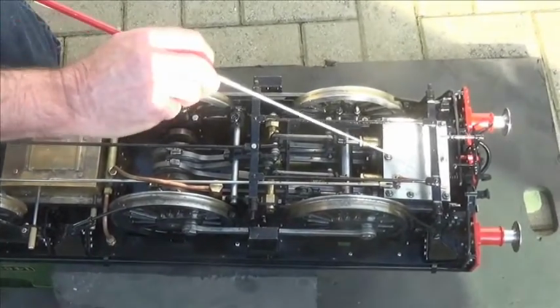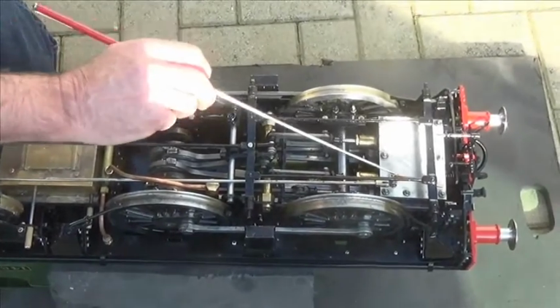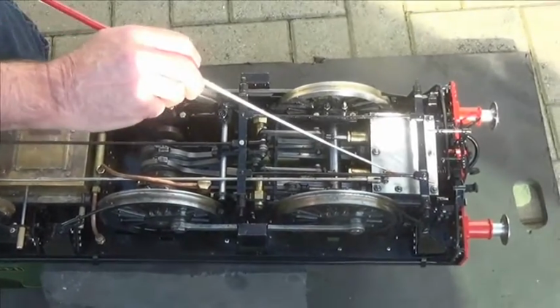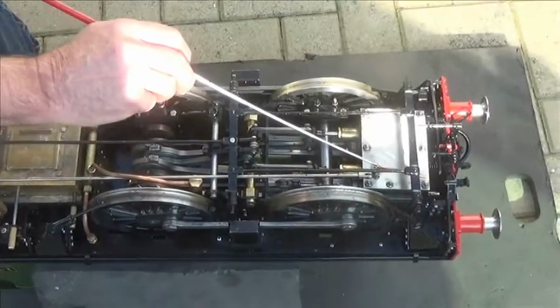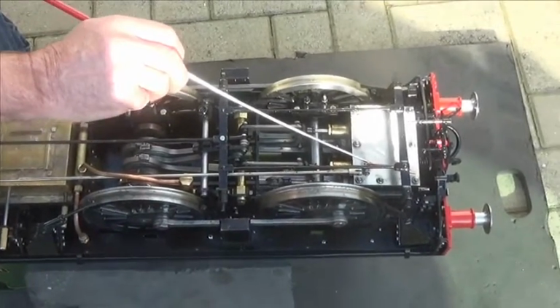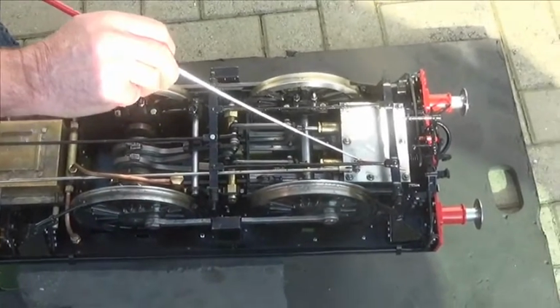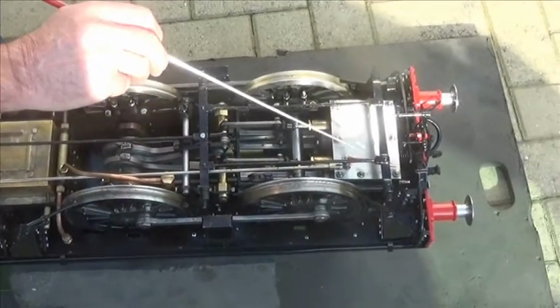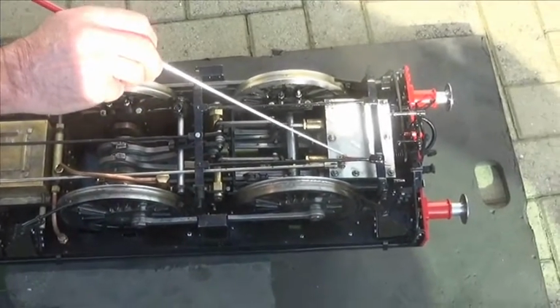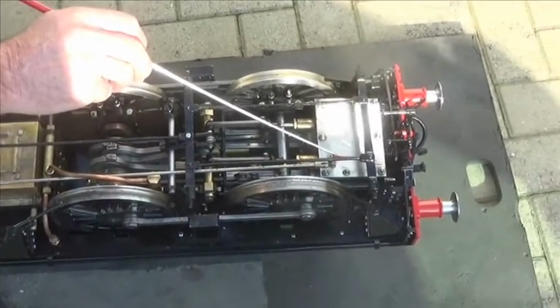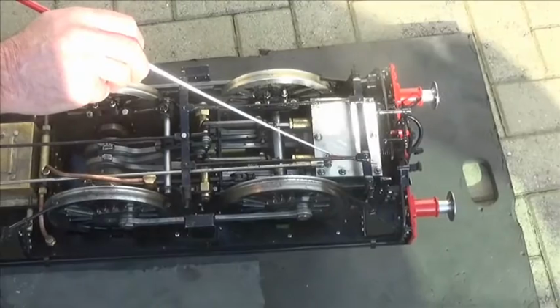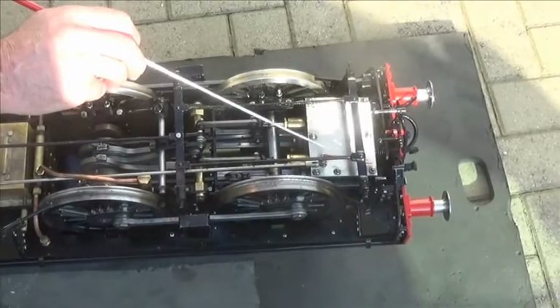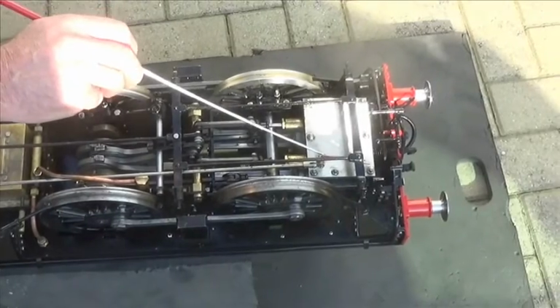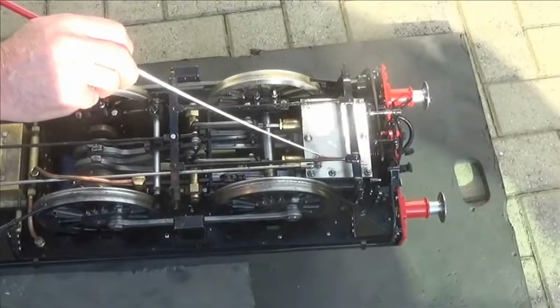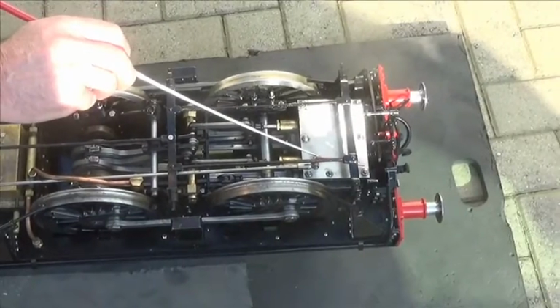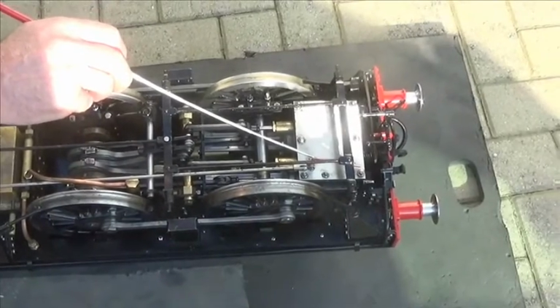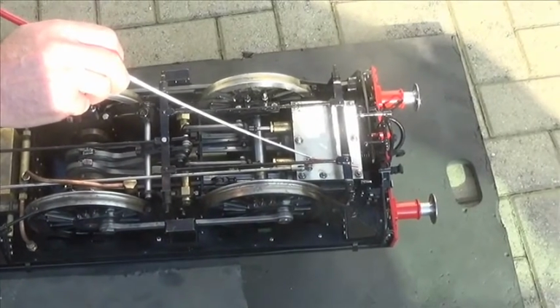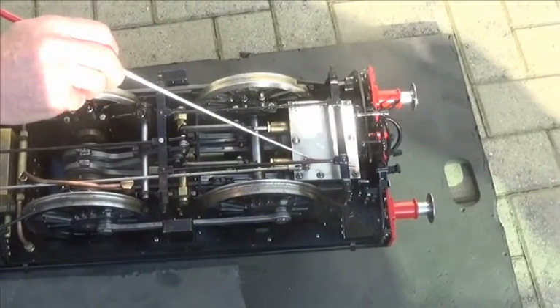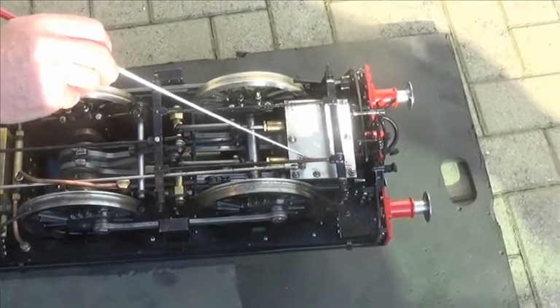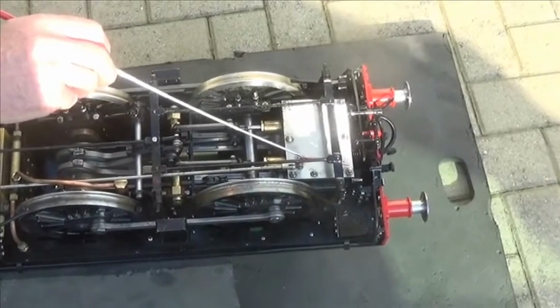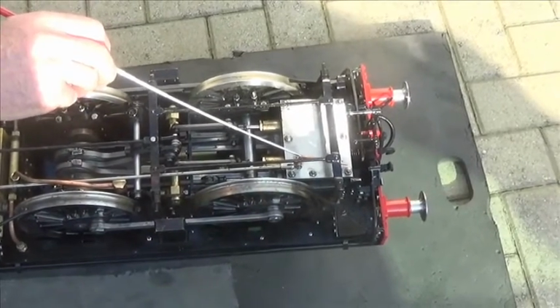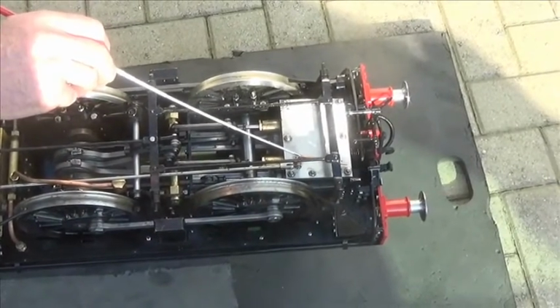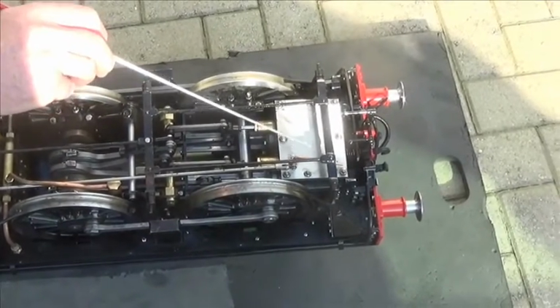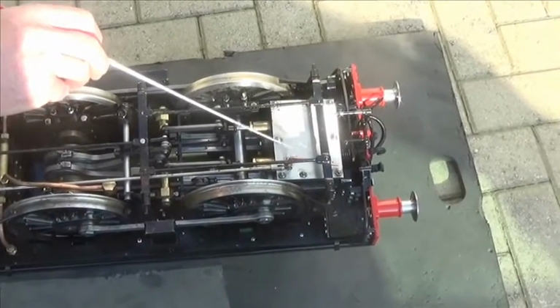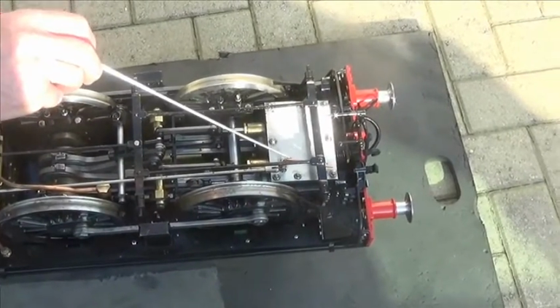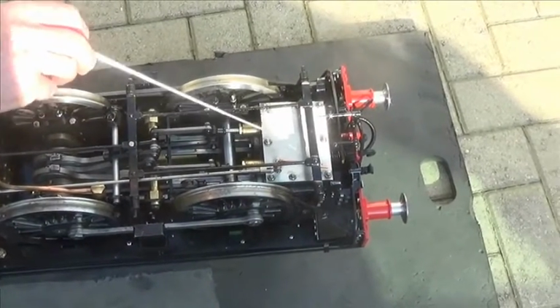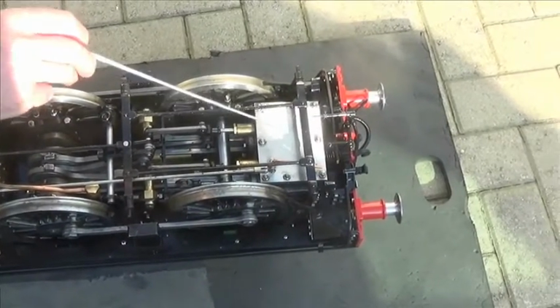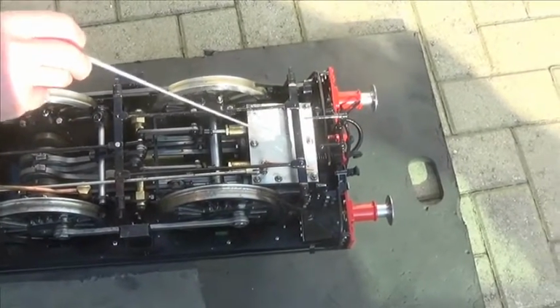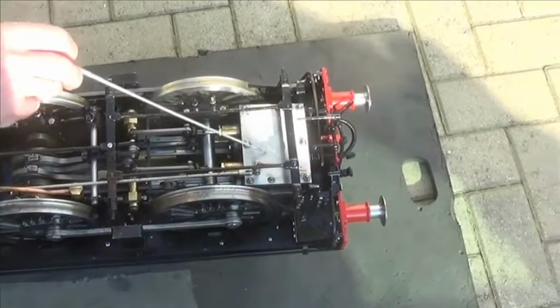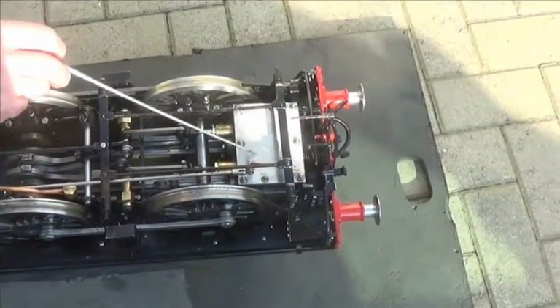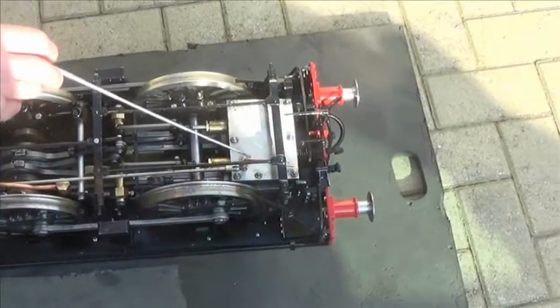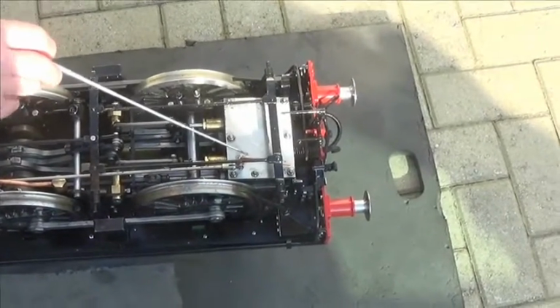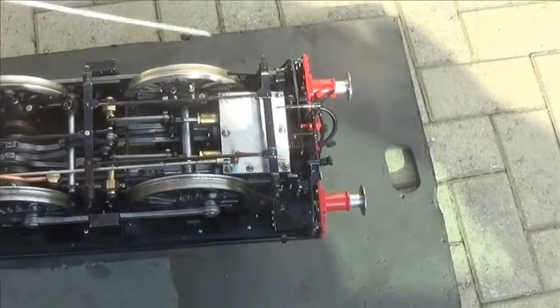This valve here is the steam chest drain which operates from the cab. It drains the condensate out of the steam chest.